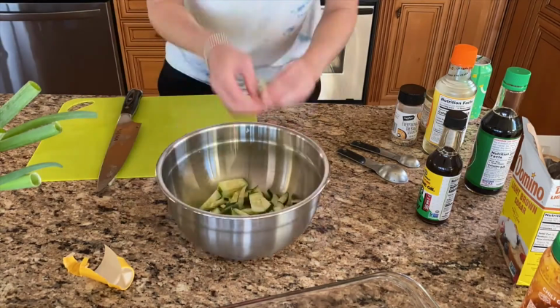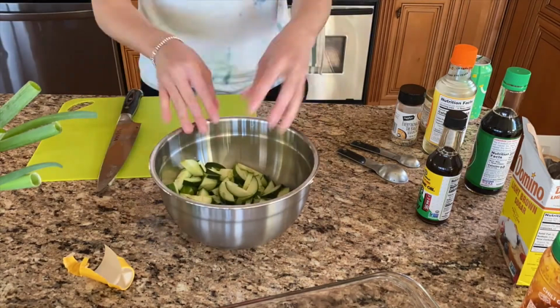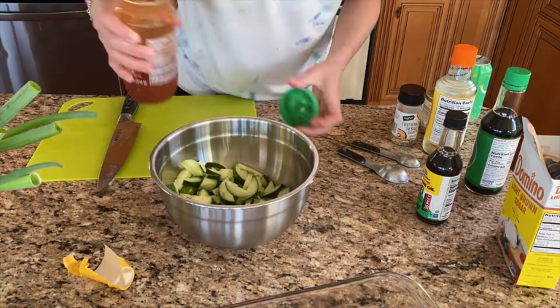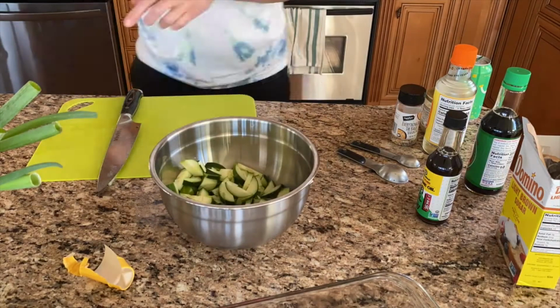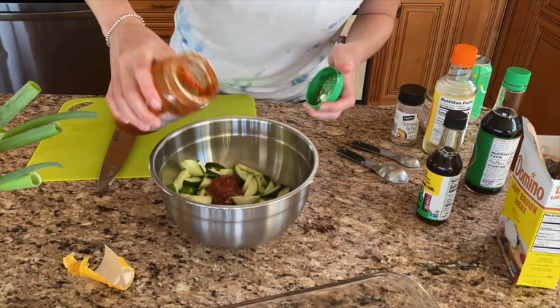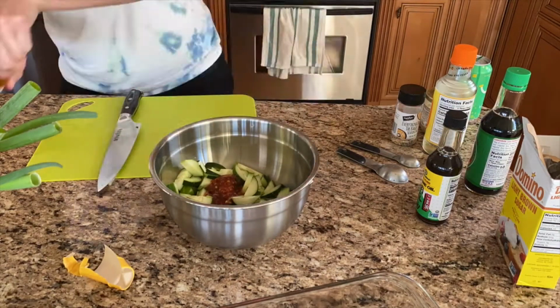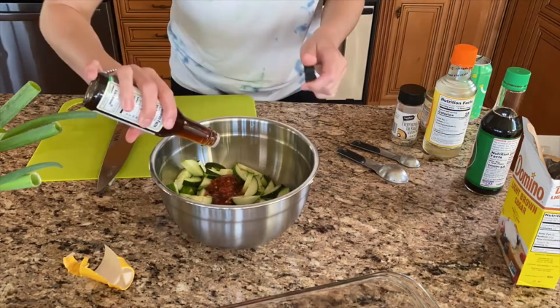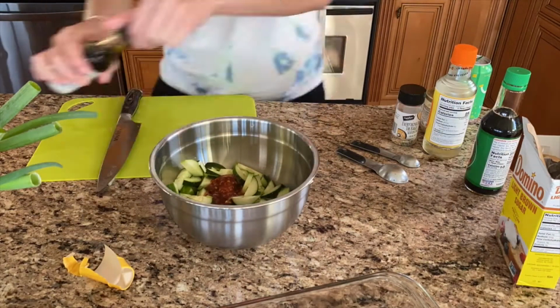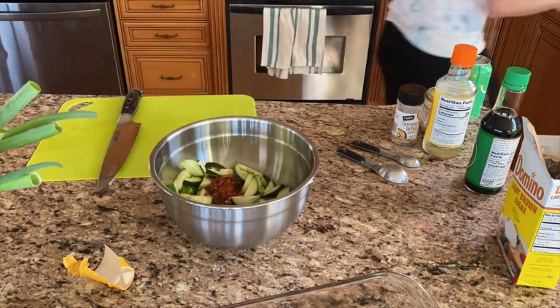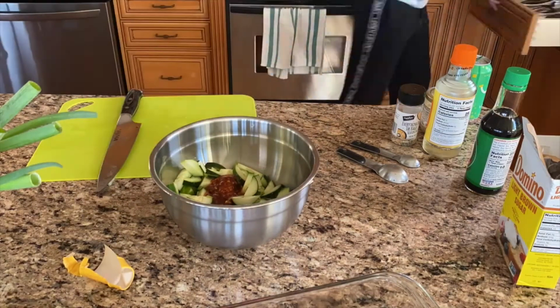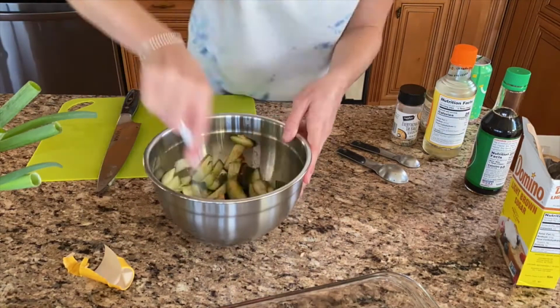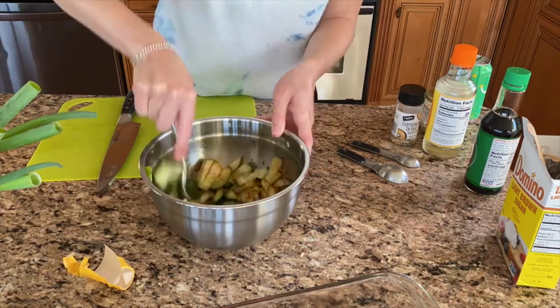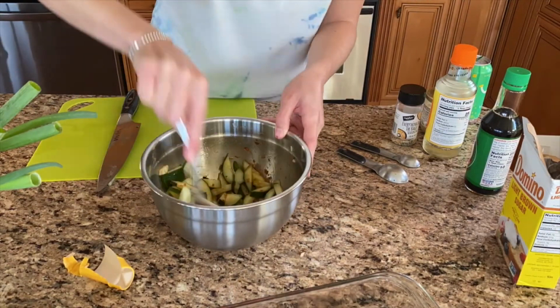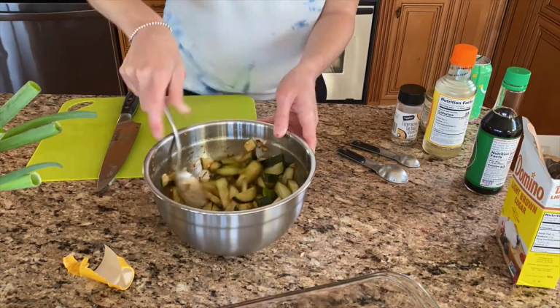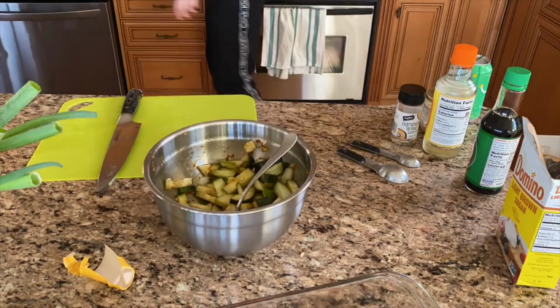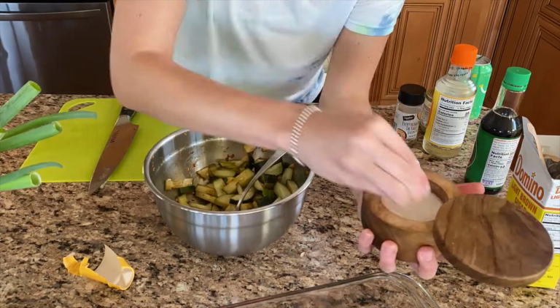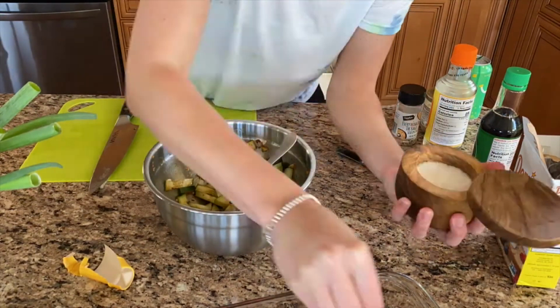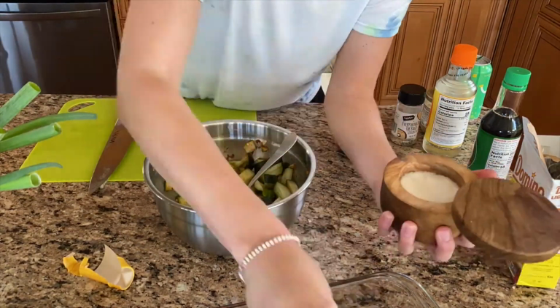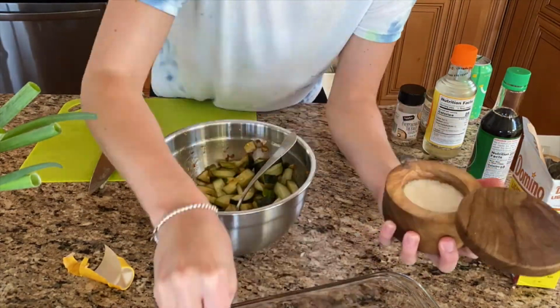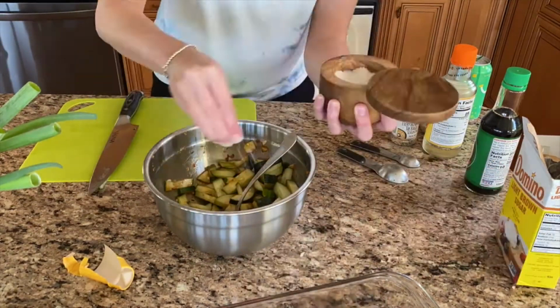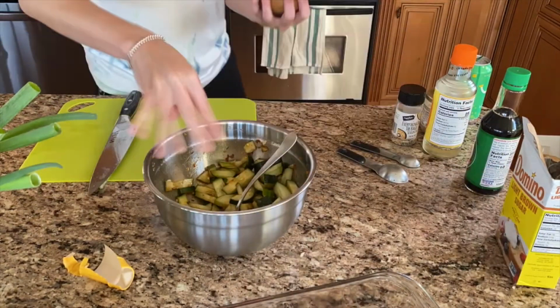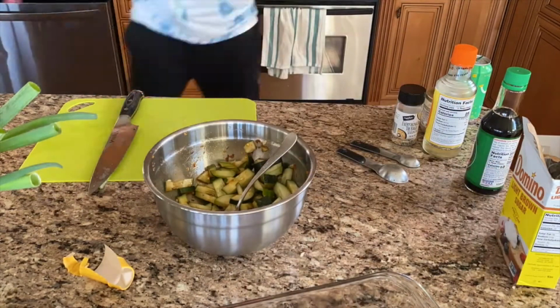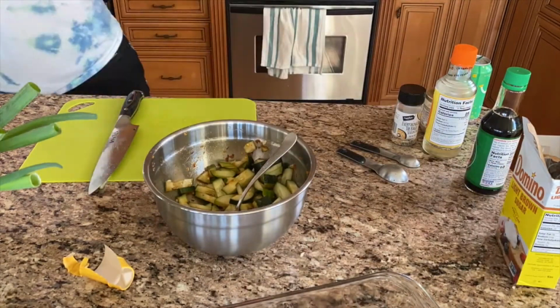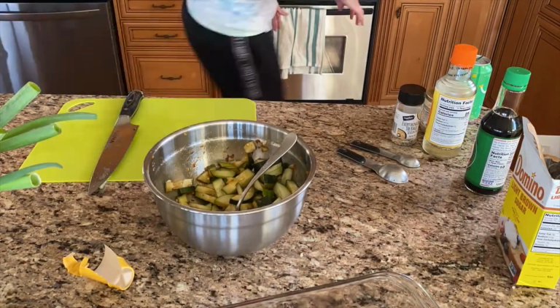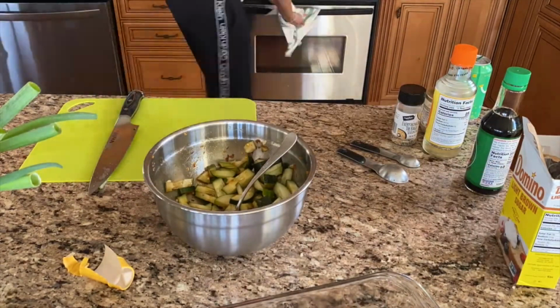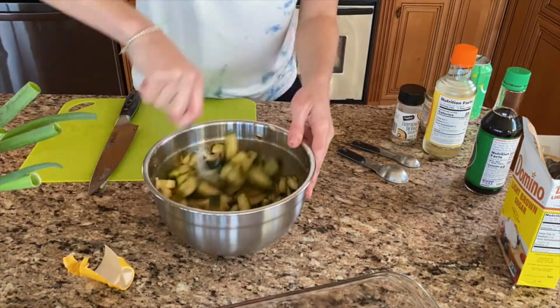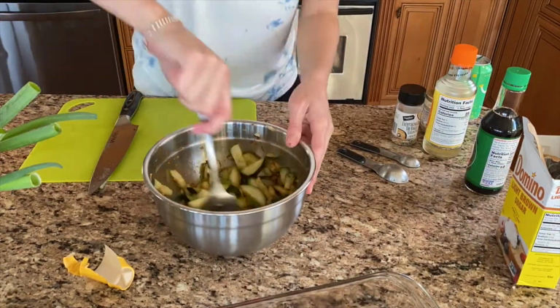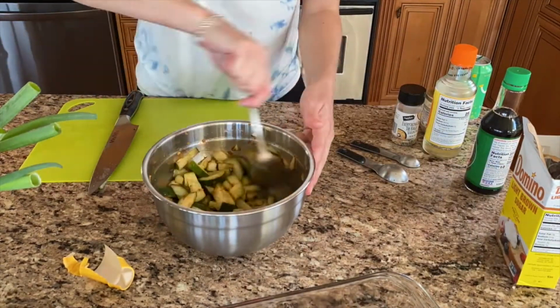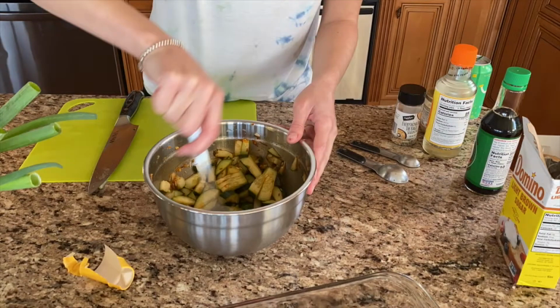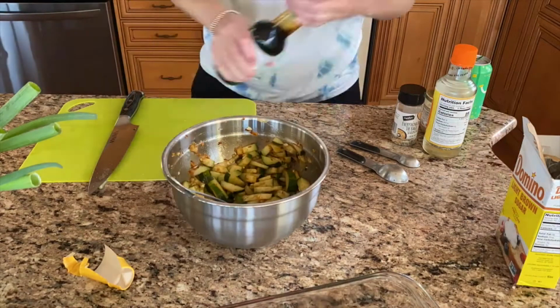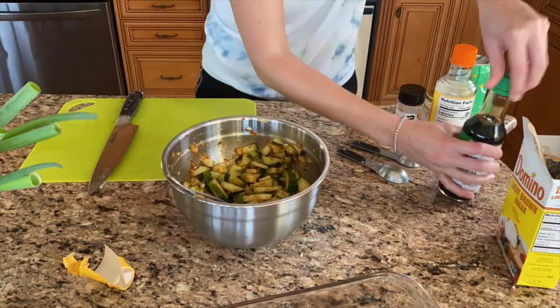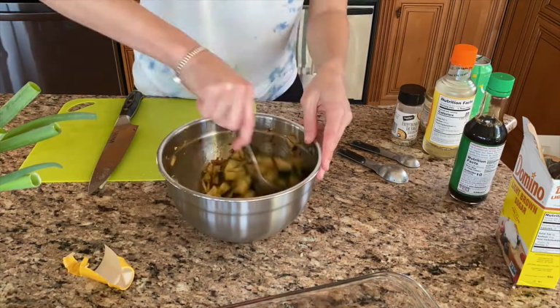Cut the cucumber julienne, add some sriracha, salt, and generously mix.